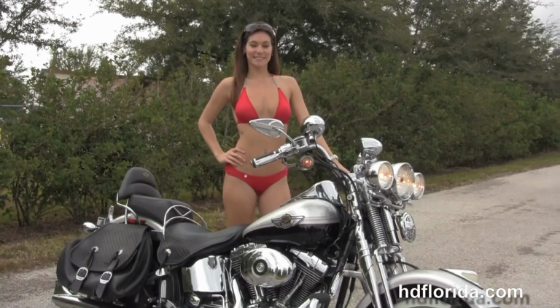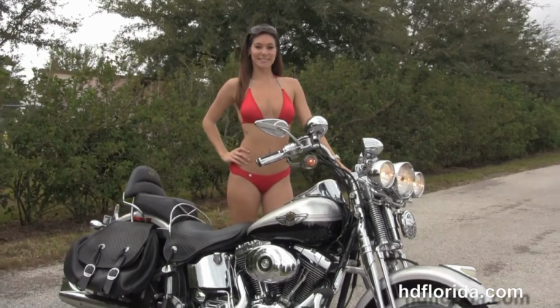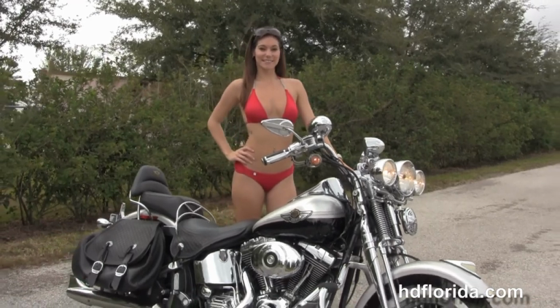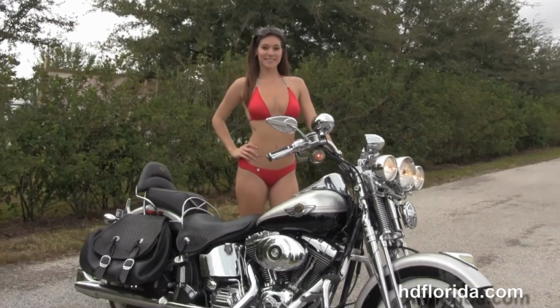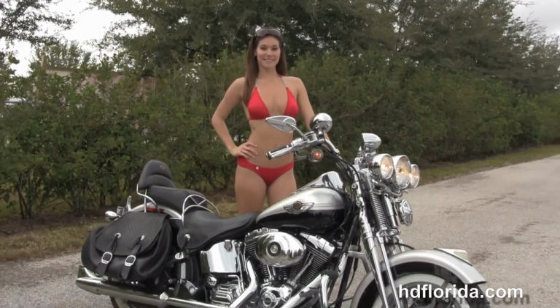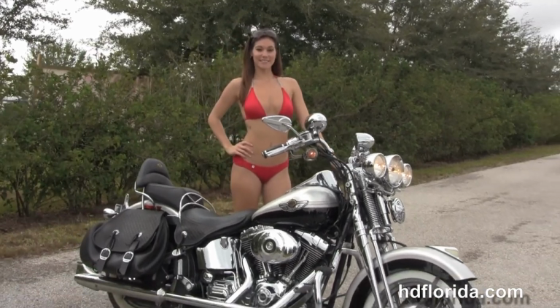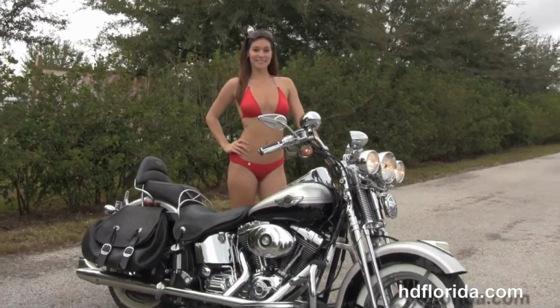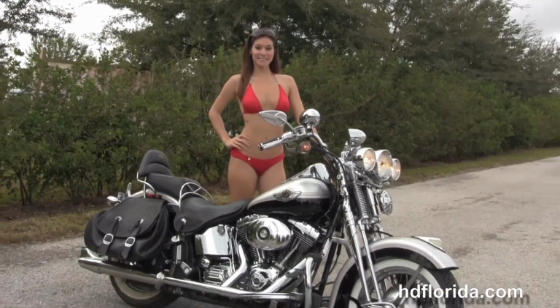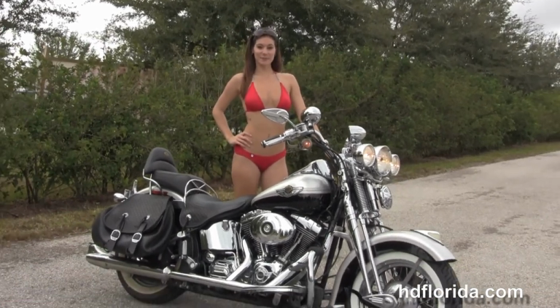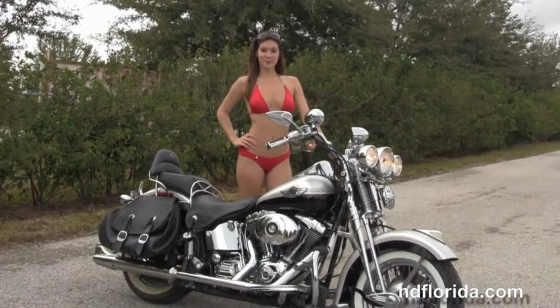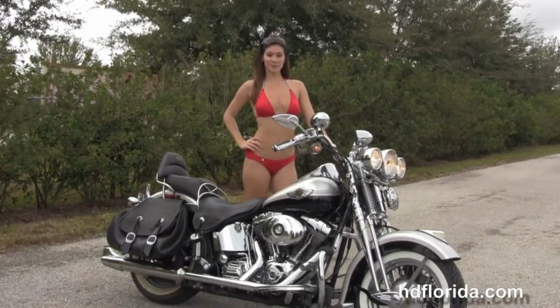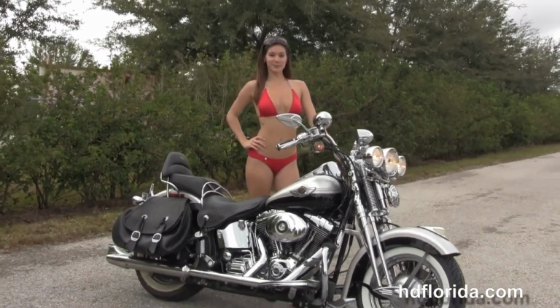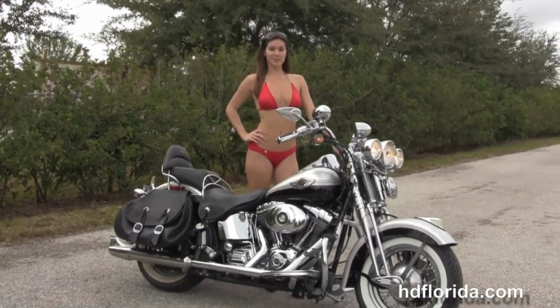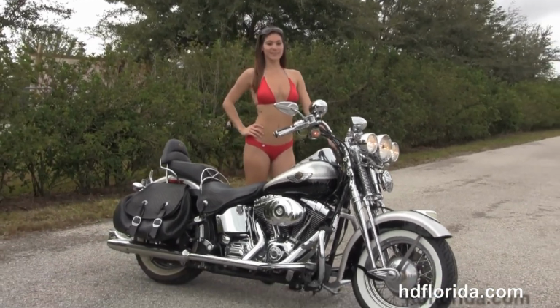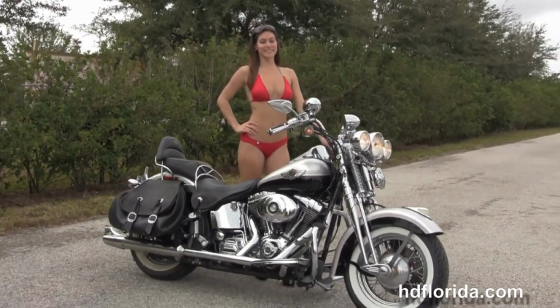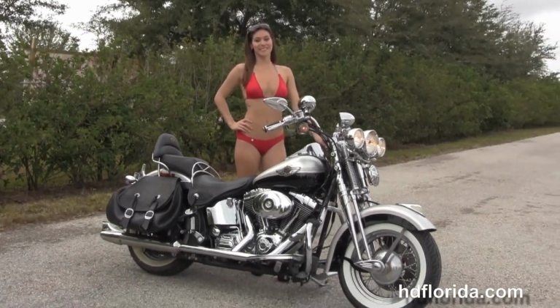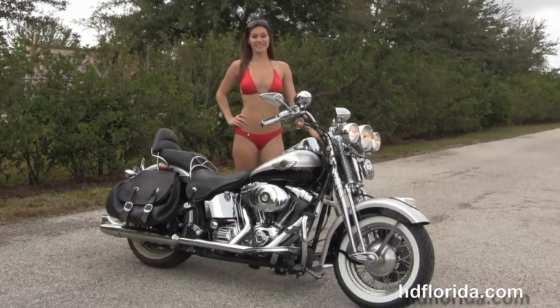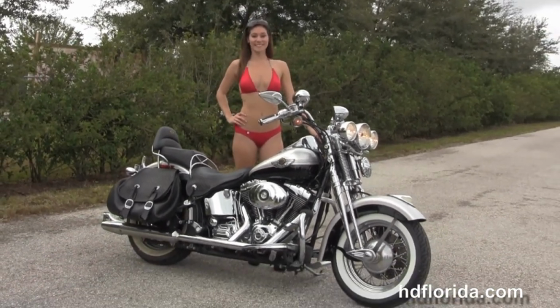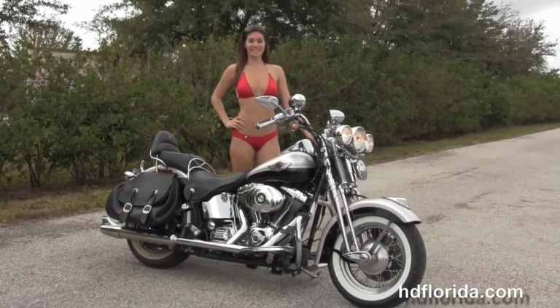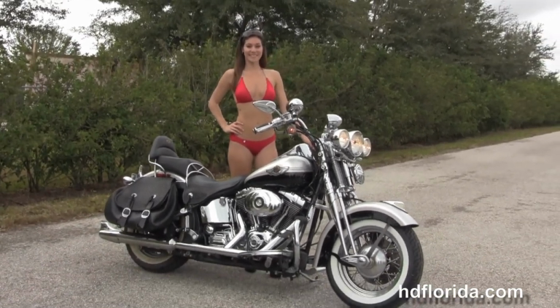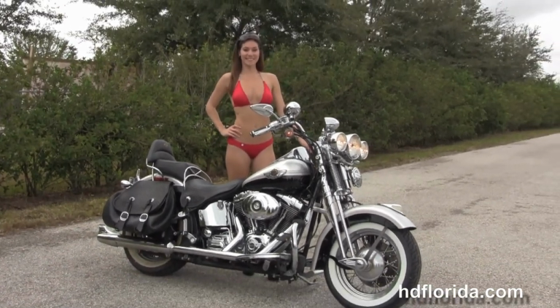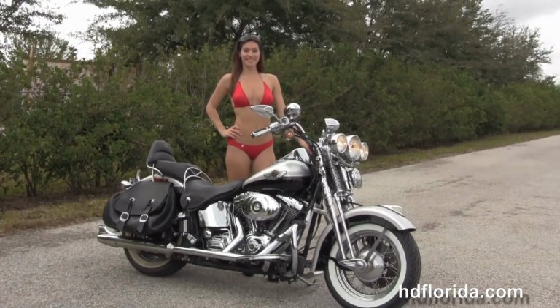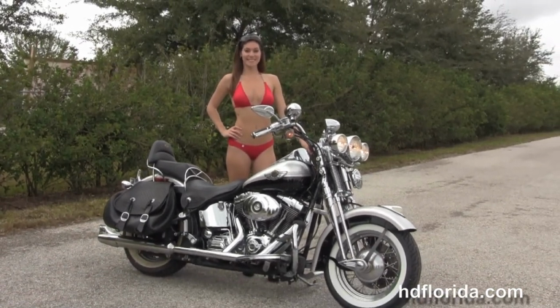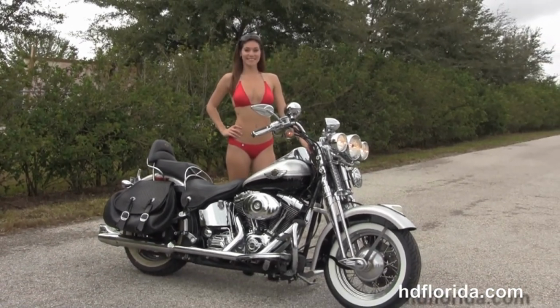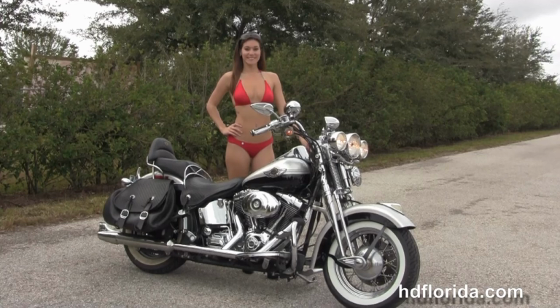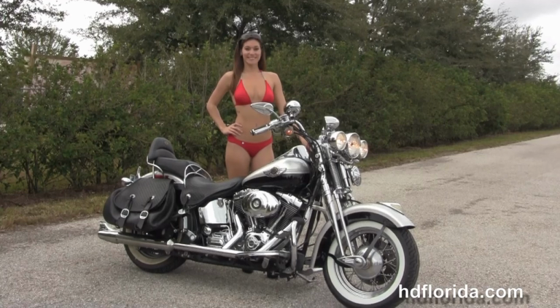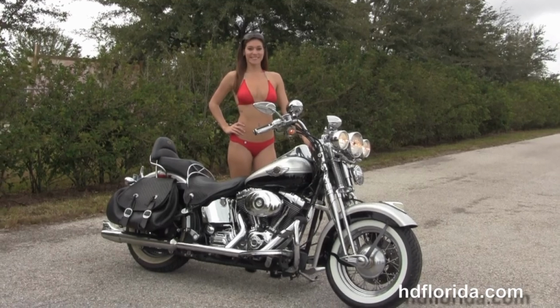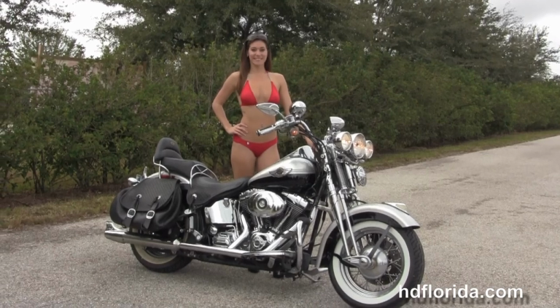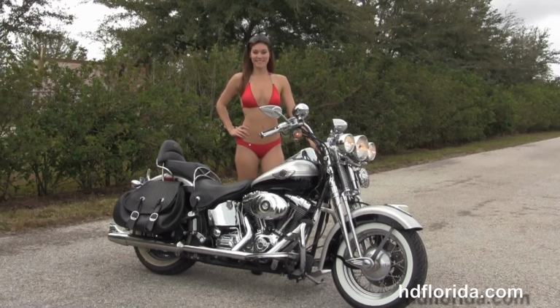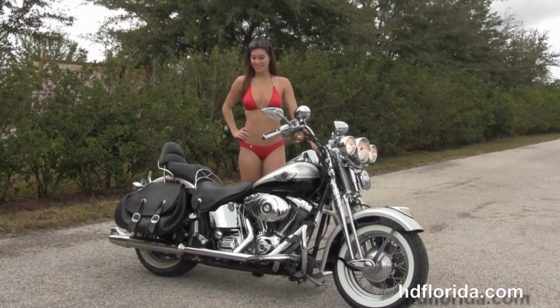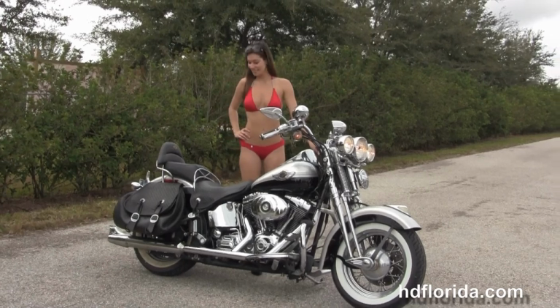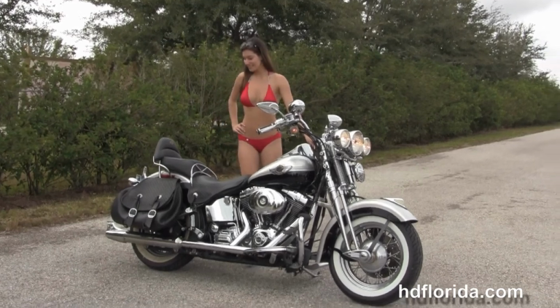It's in stock and ready for immediate delivery here at the world-famous Harley Davidson of Brandon. All our bikes are fully serviced and safety inspected. We take anything on trade.